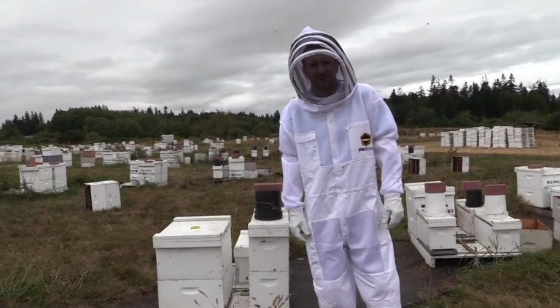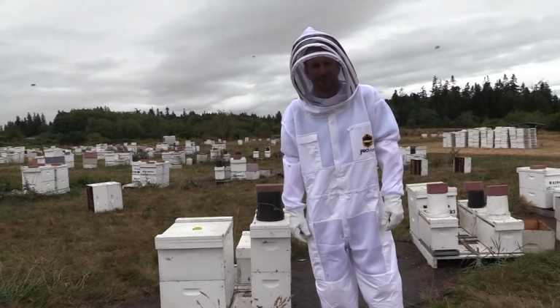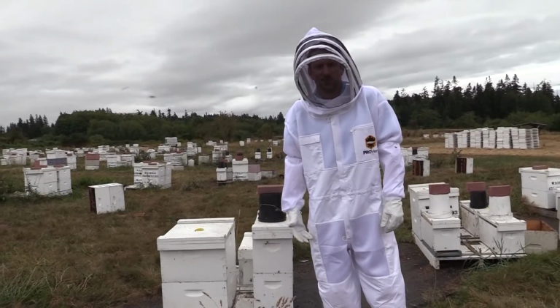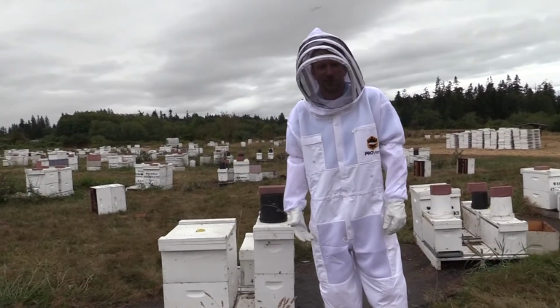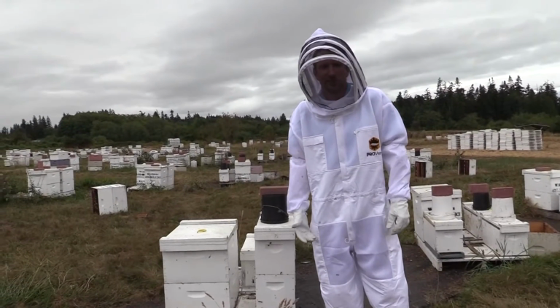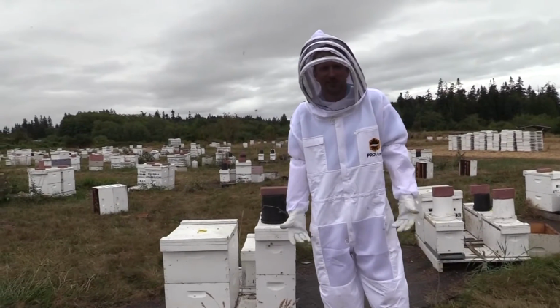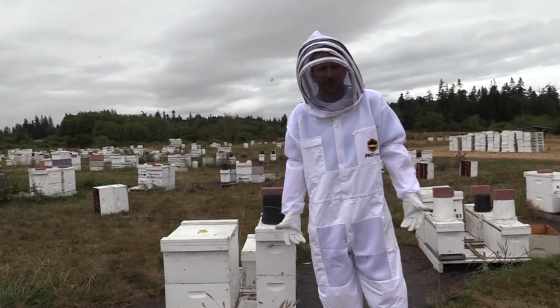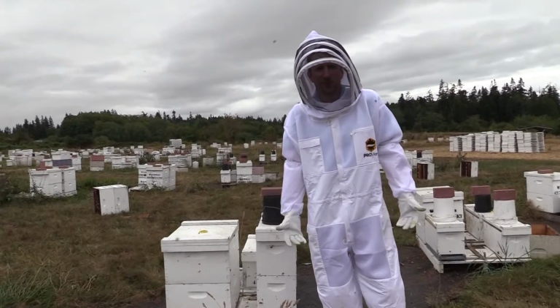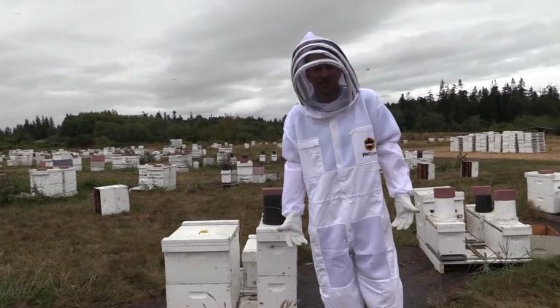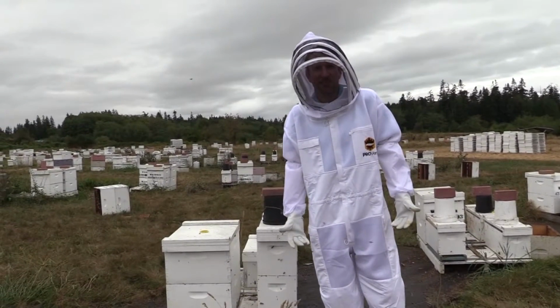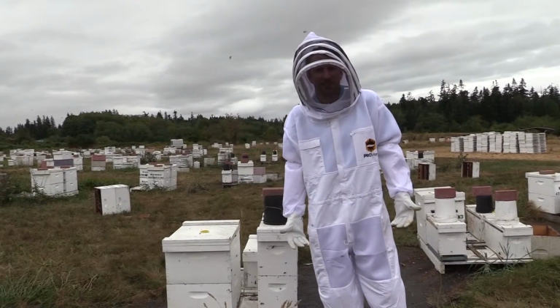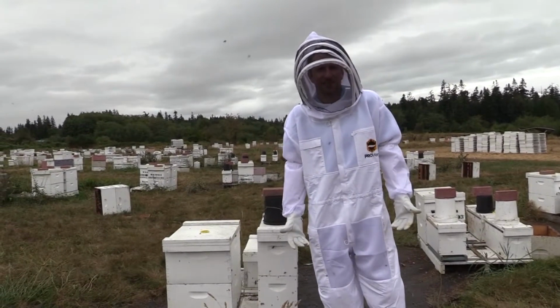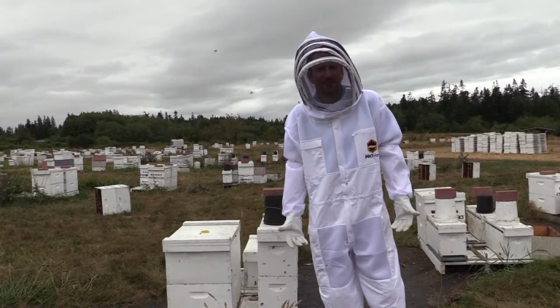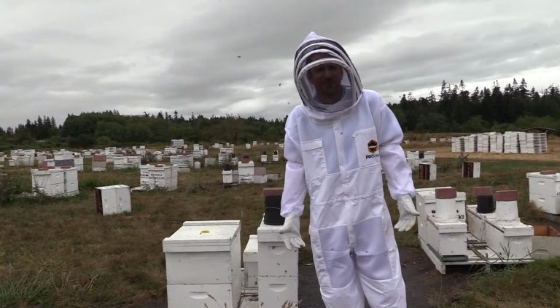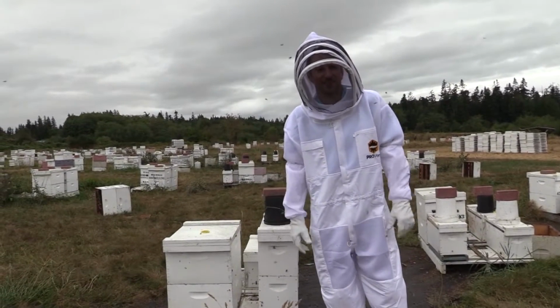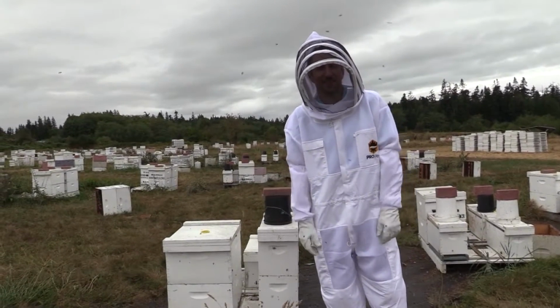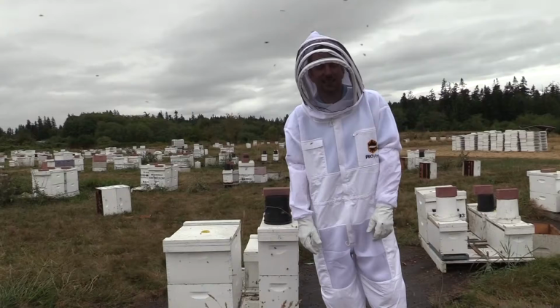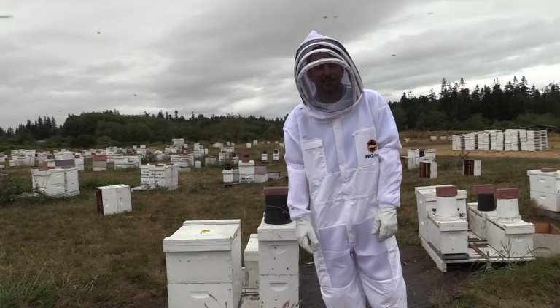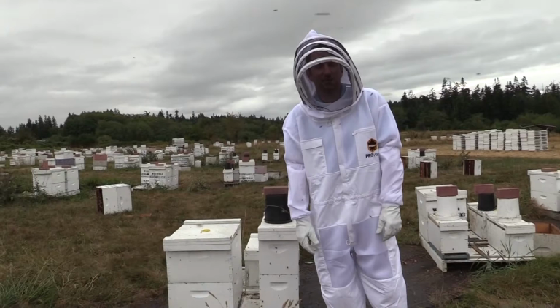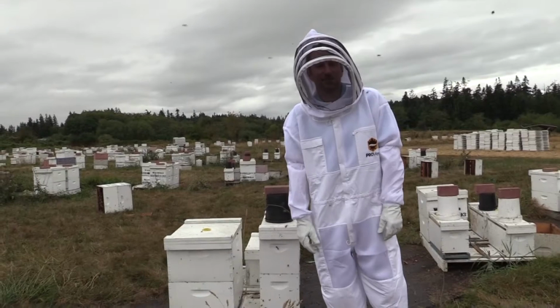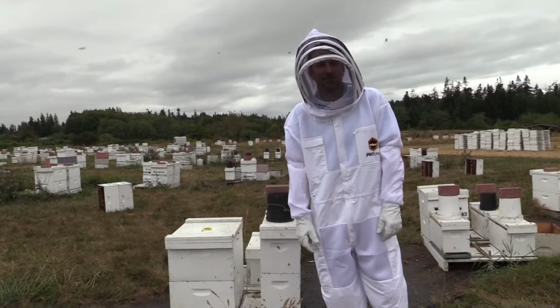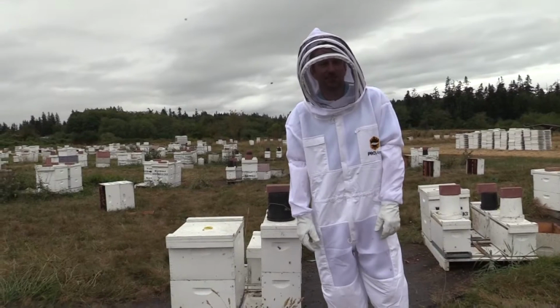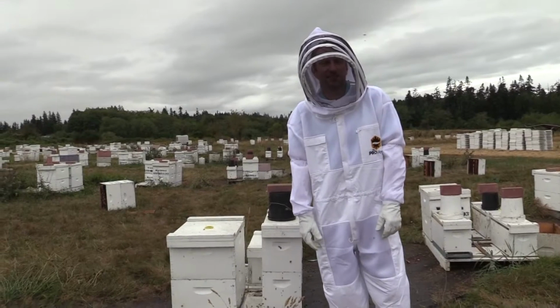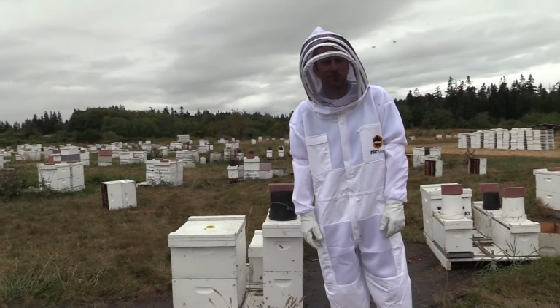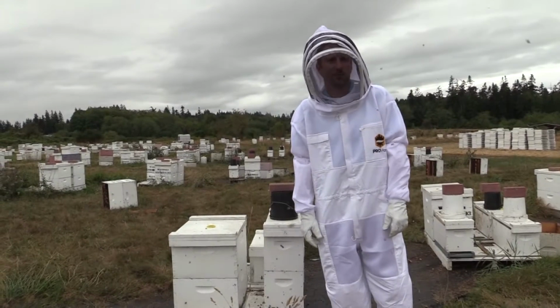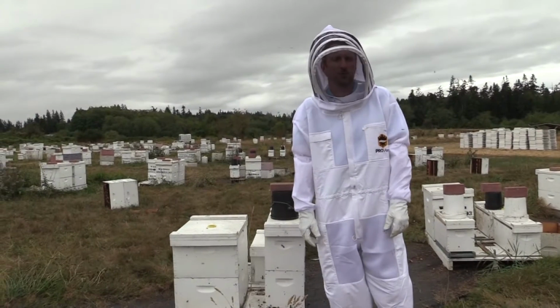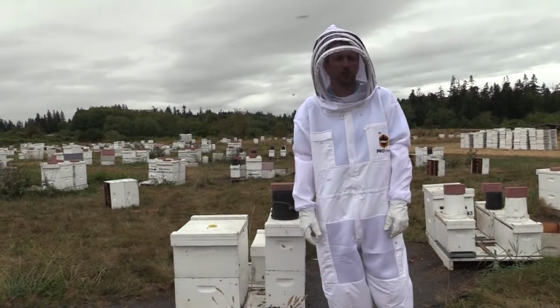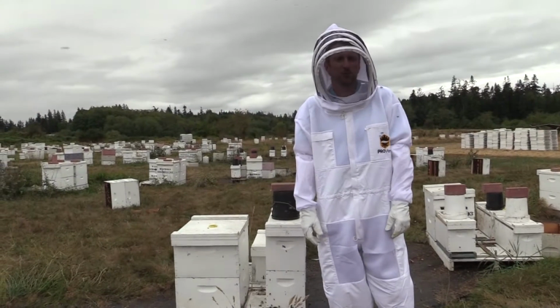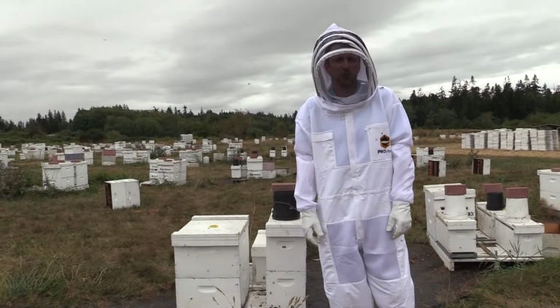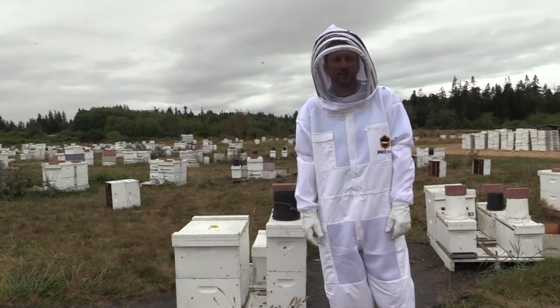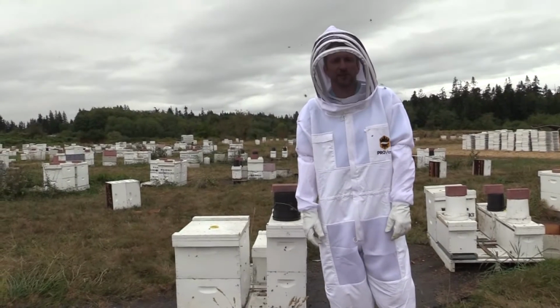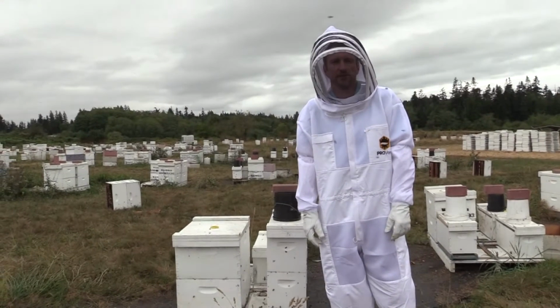Tim Walsh here, Stanwood Bee Company. Today I'm here to talk to you about queen replacements.